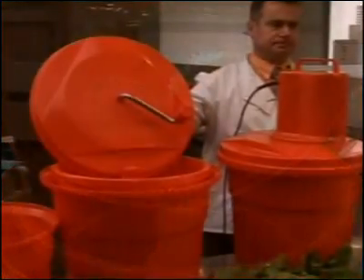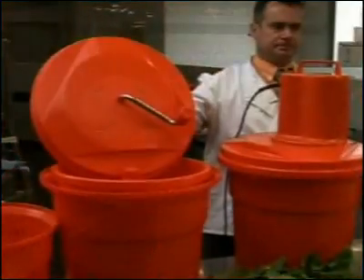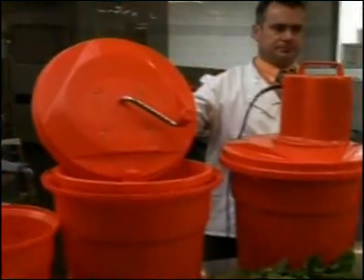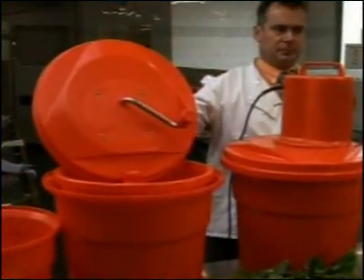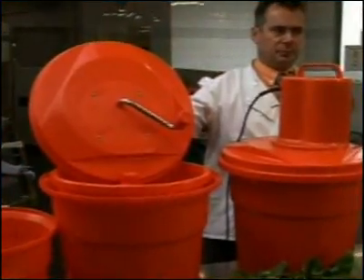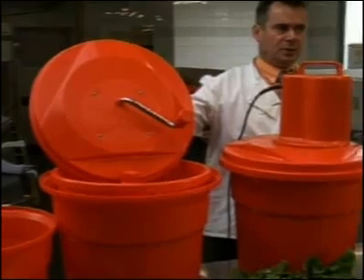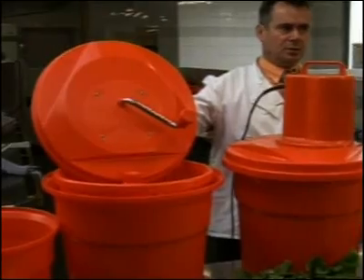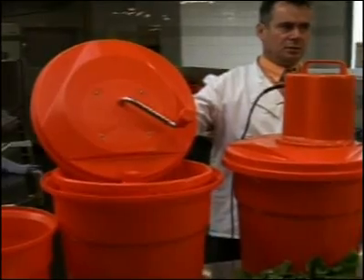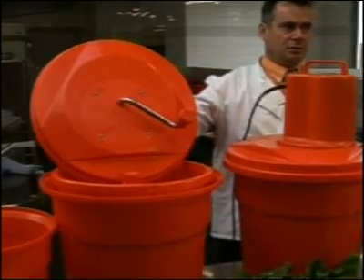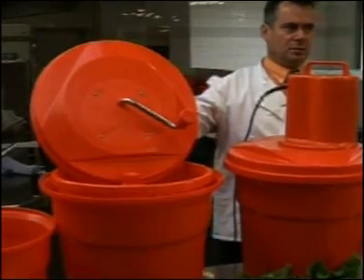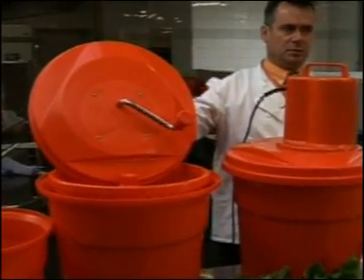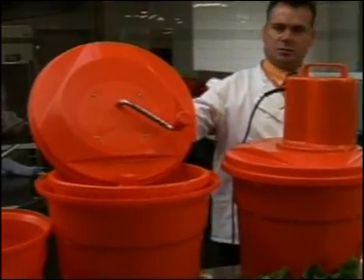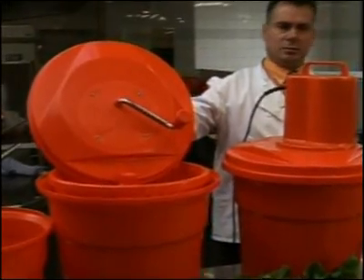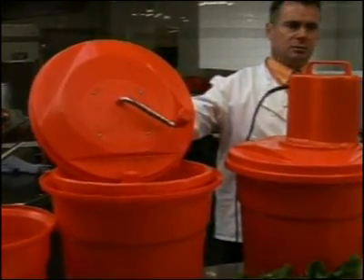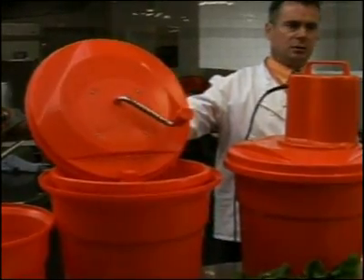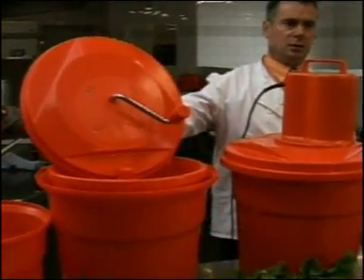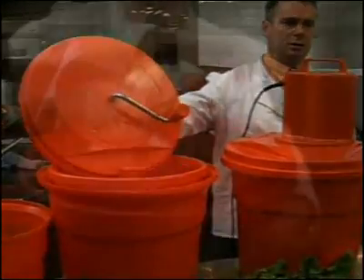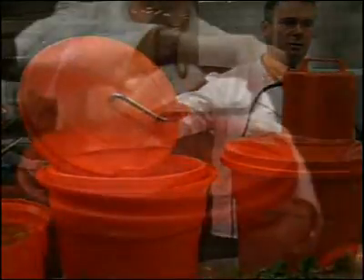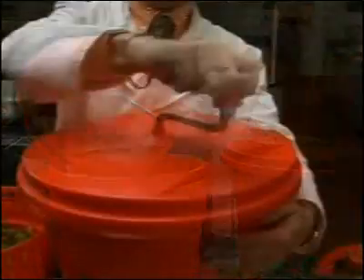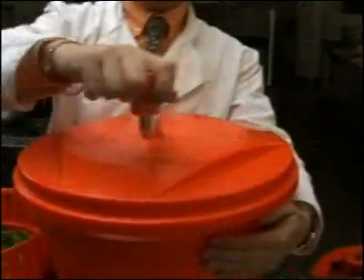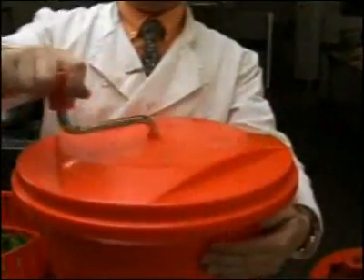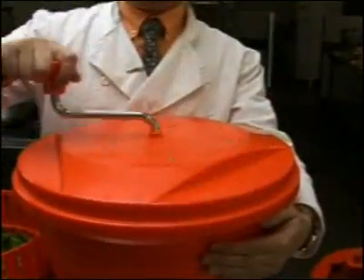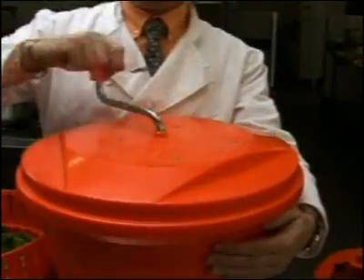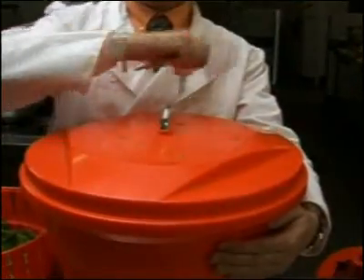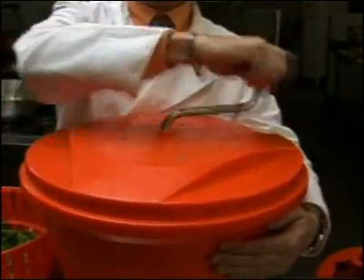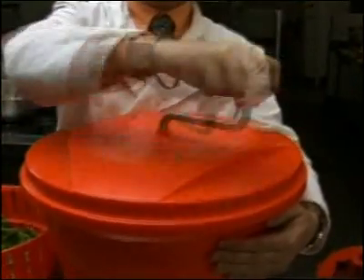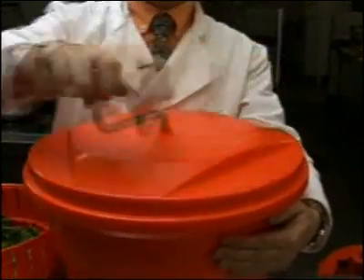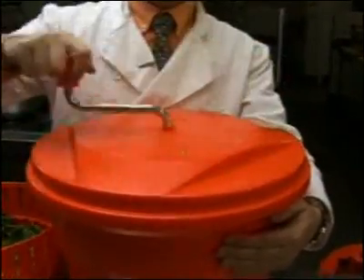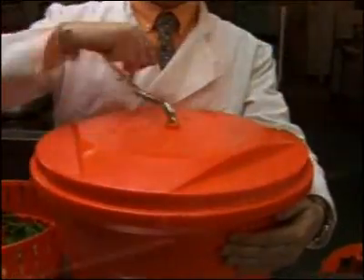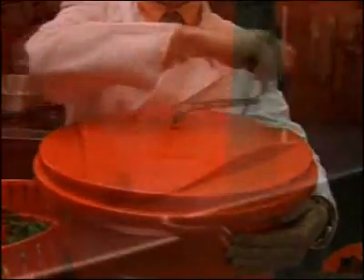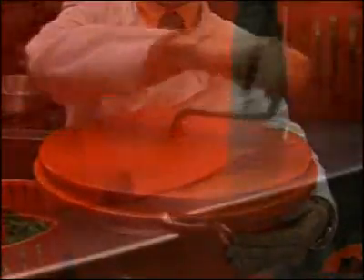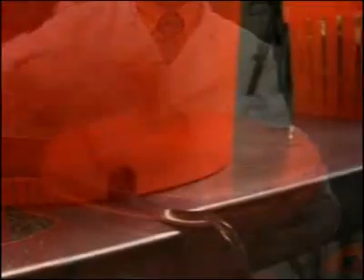After washing your lettuce, place the wet lettuce in the inner basket. Spin the handle until you see that there is no additional water extracted from the lower drain tube.